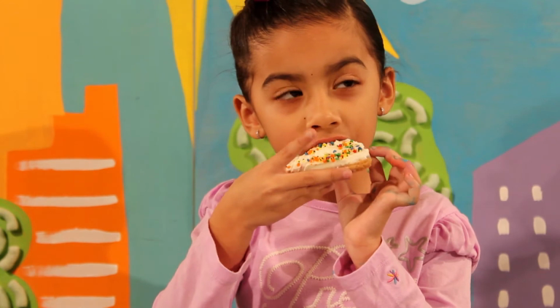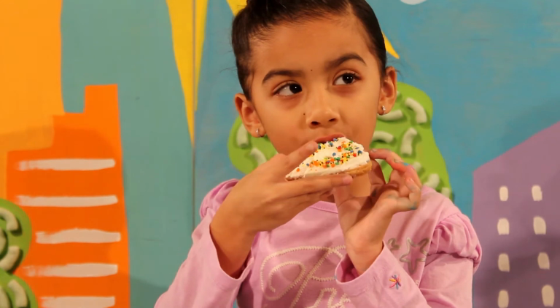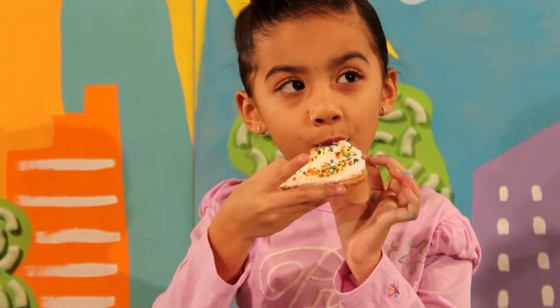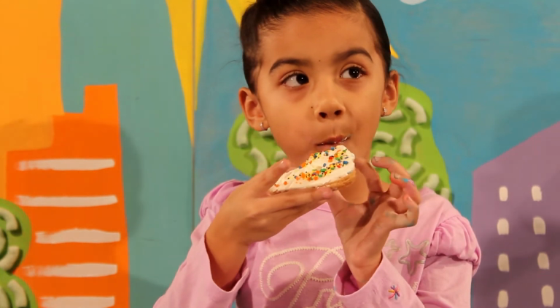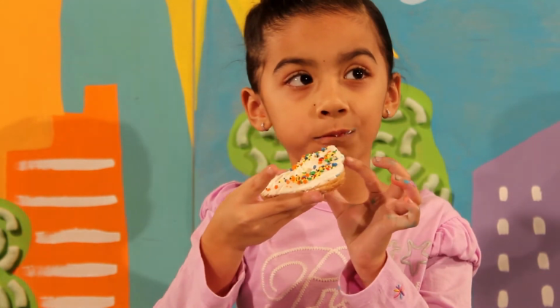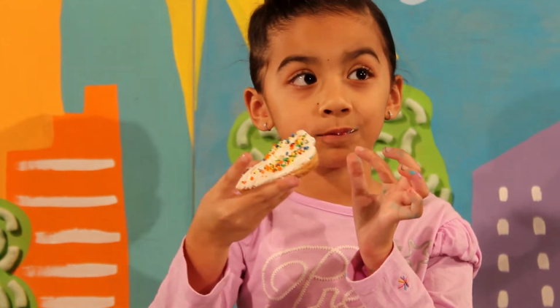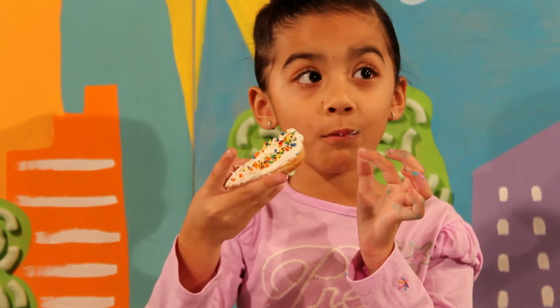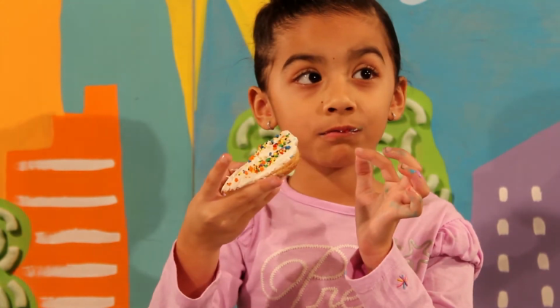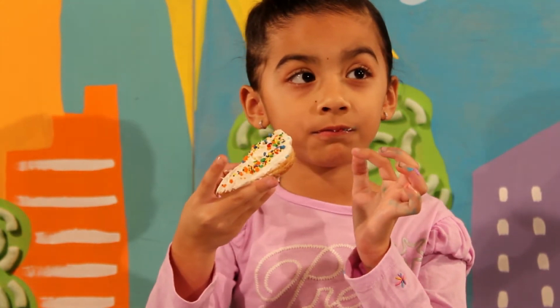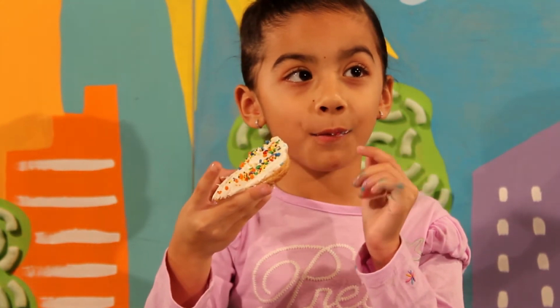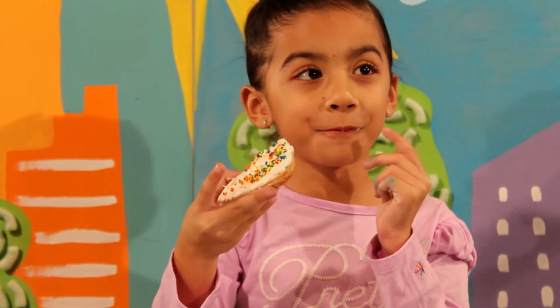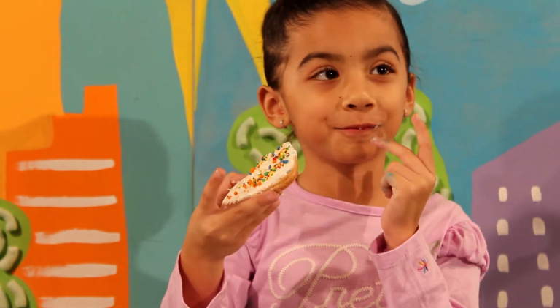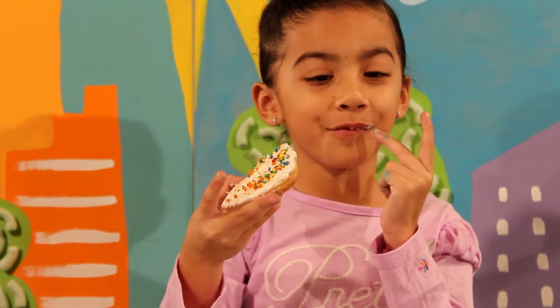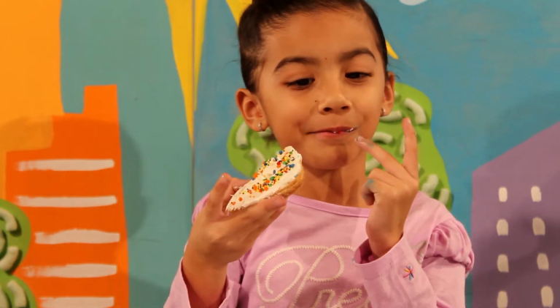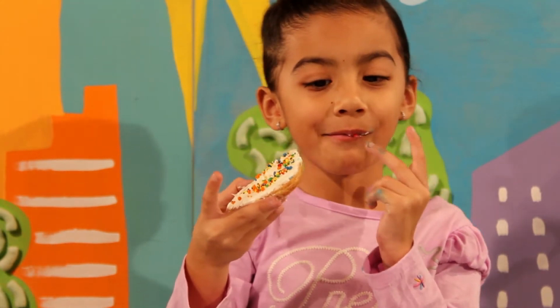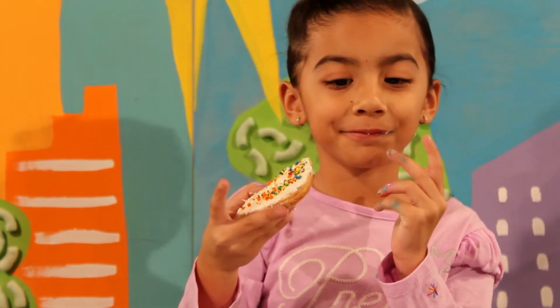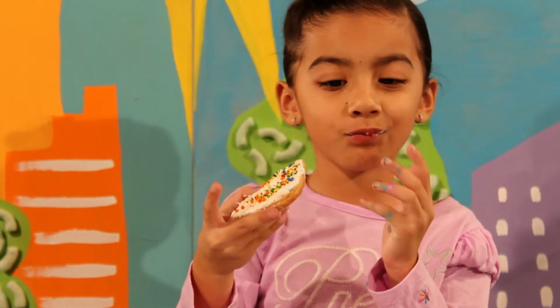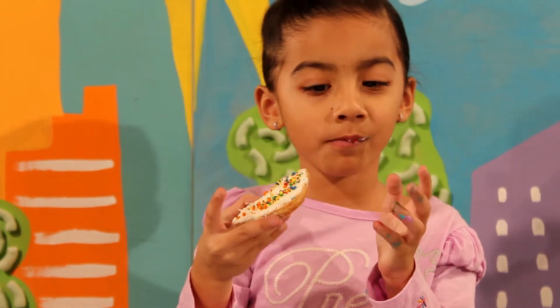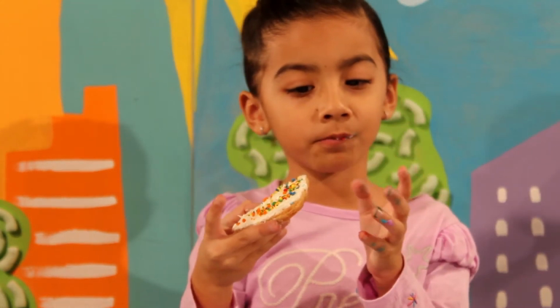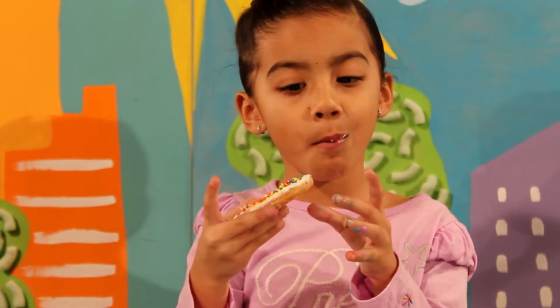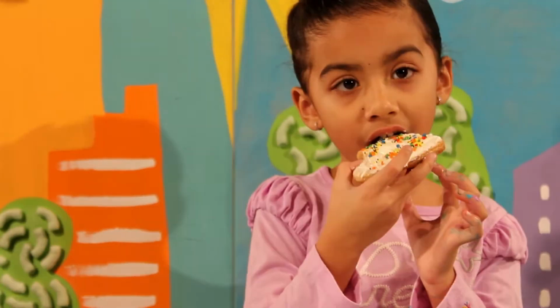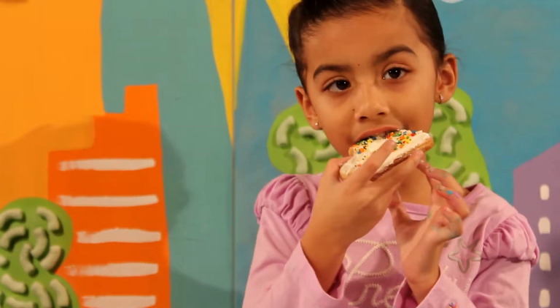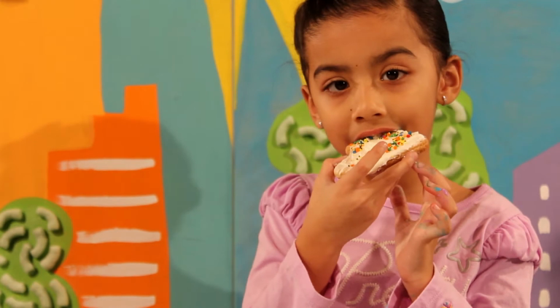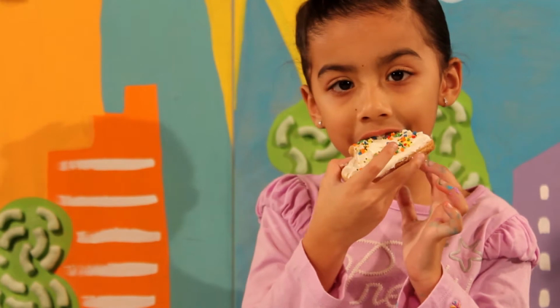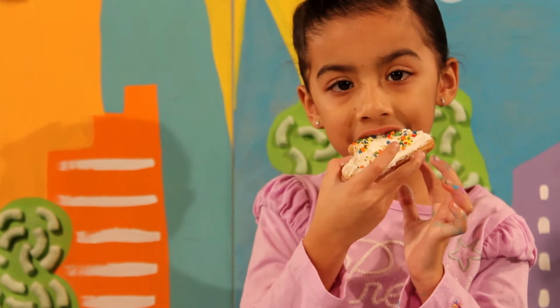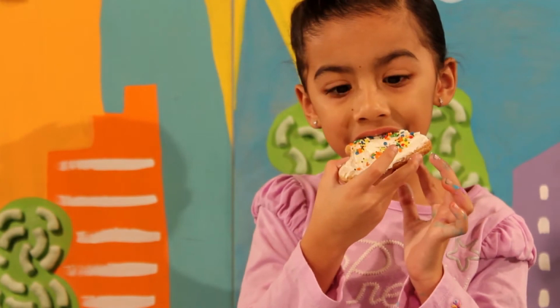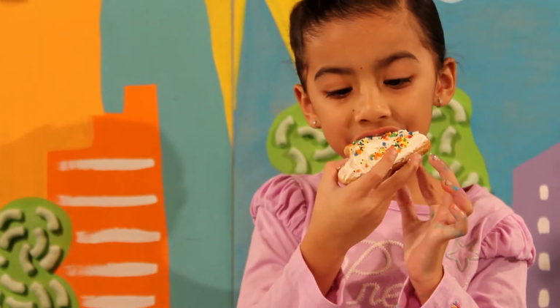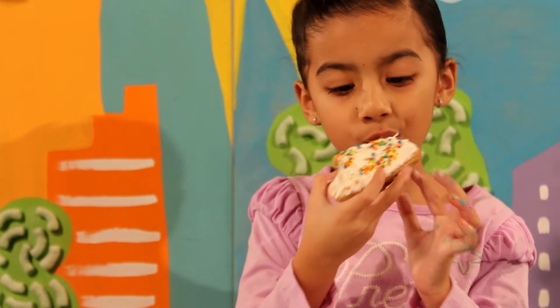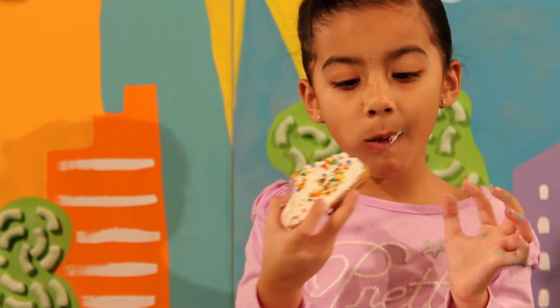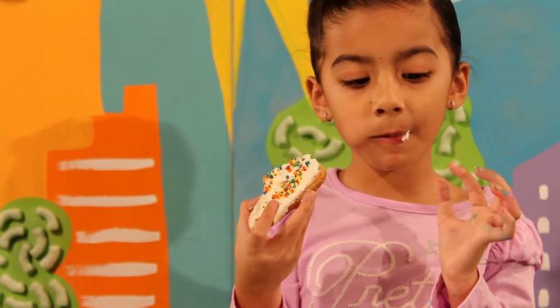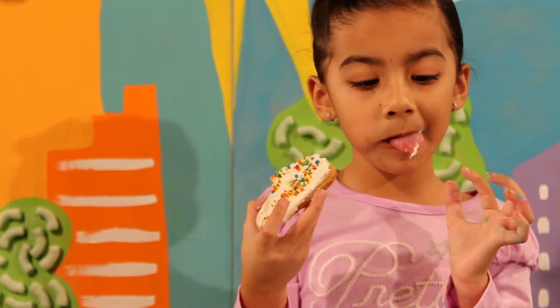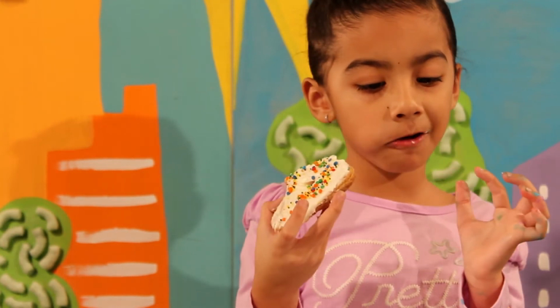Welcome back, Lolli-Totters! For this week's lesson, Emma will learn how to spell her name by decorating letter cookies.